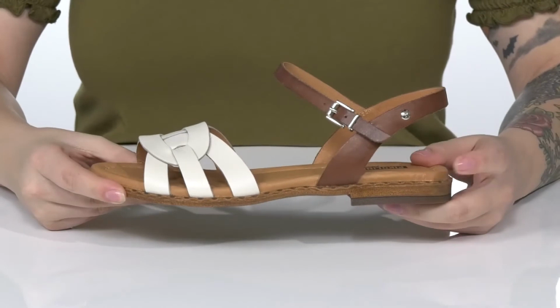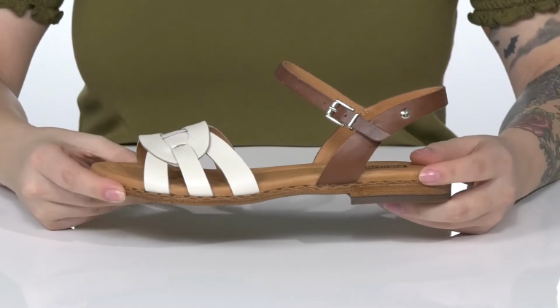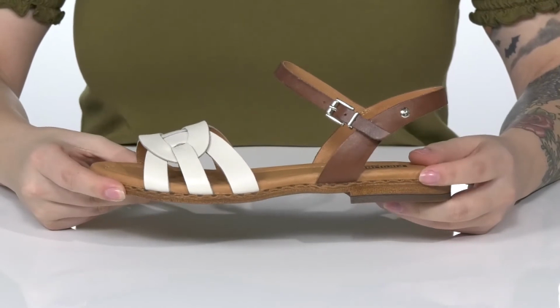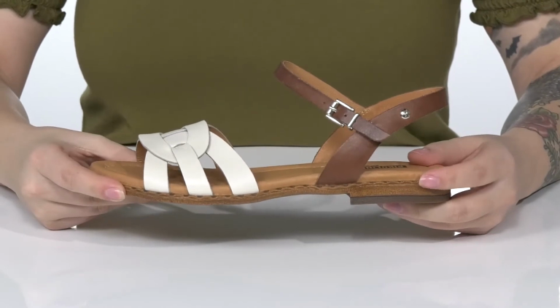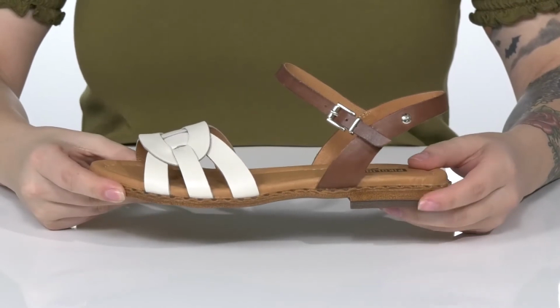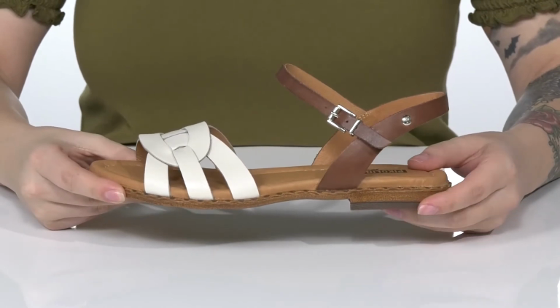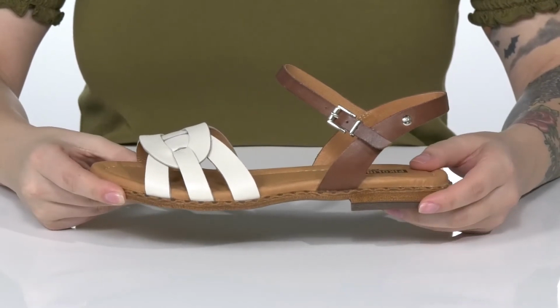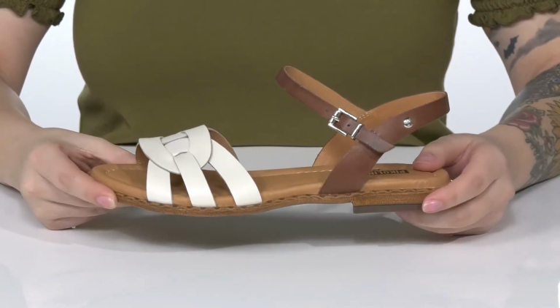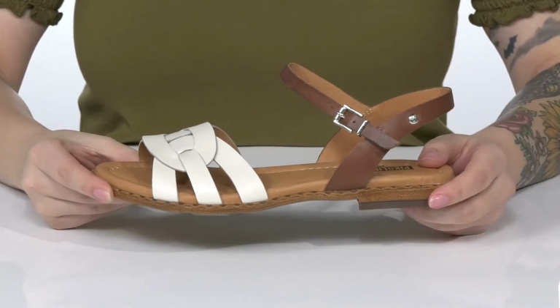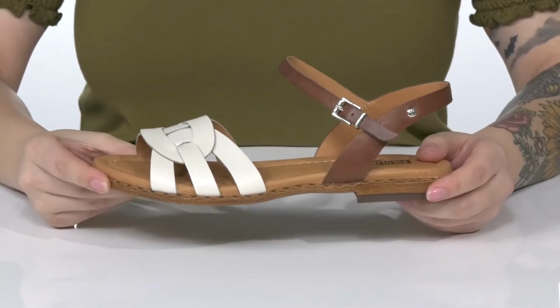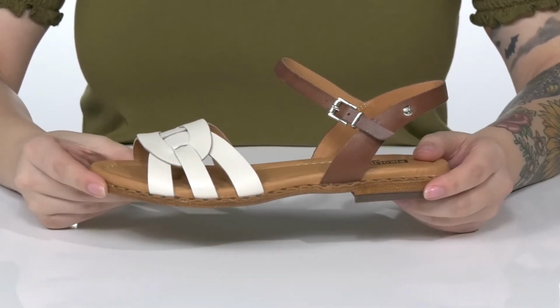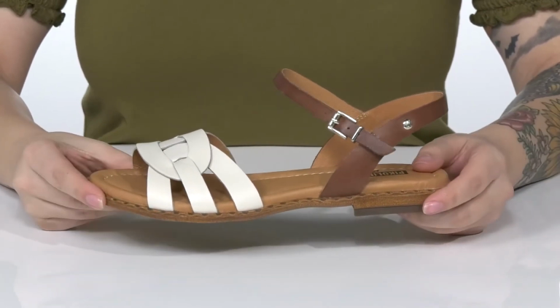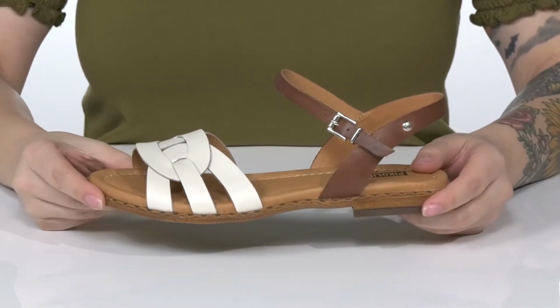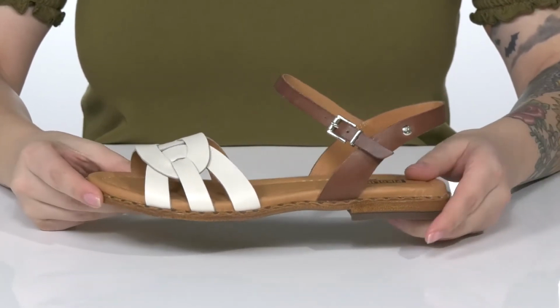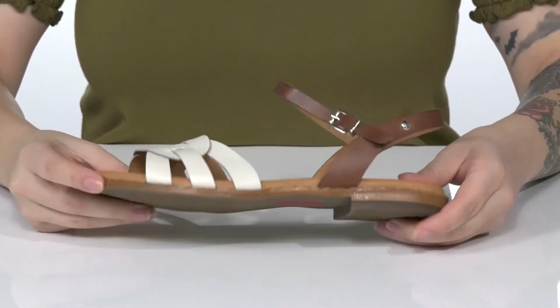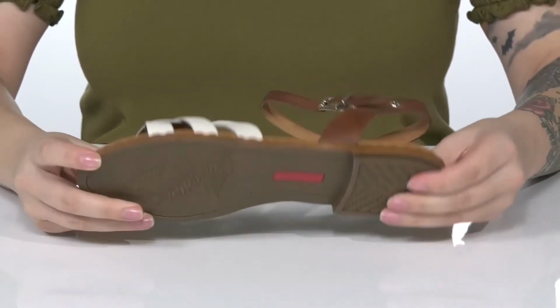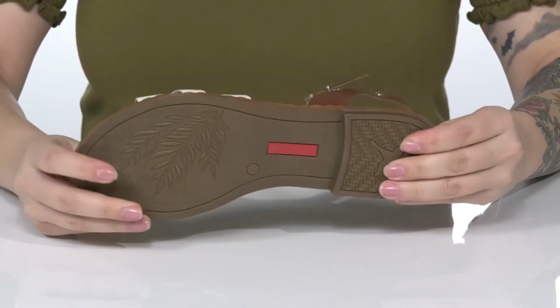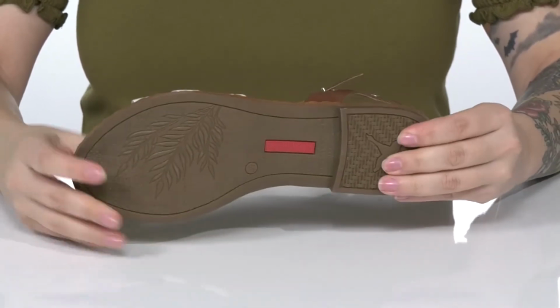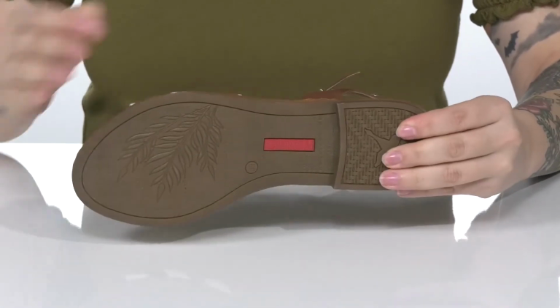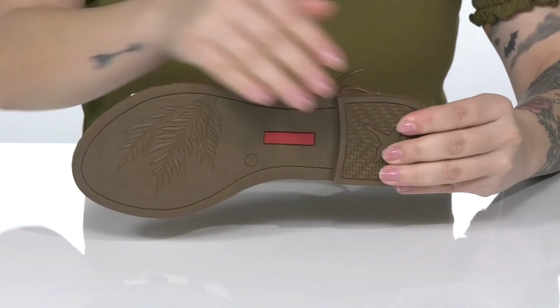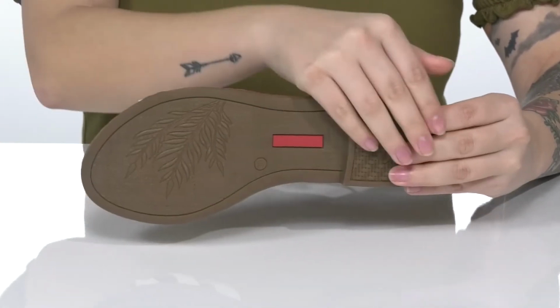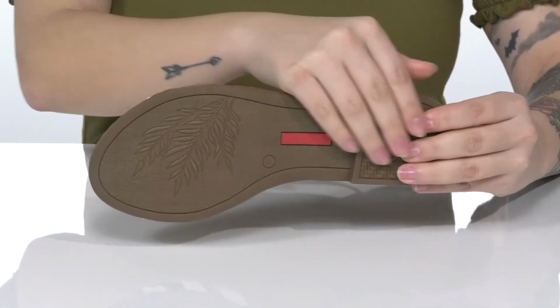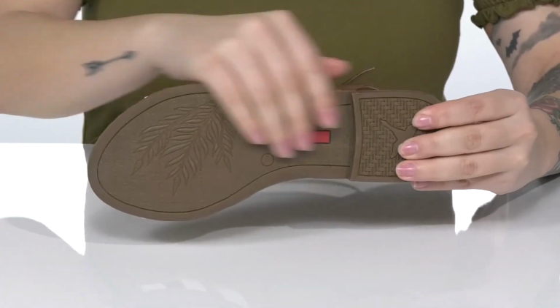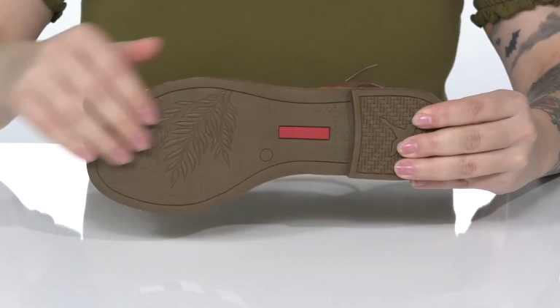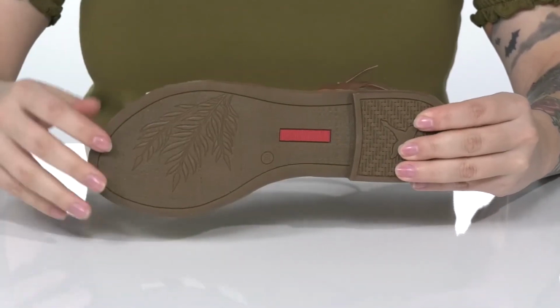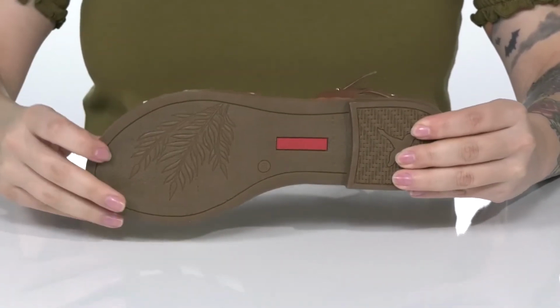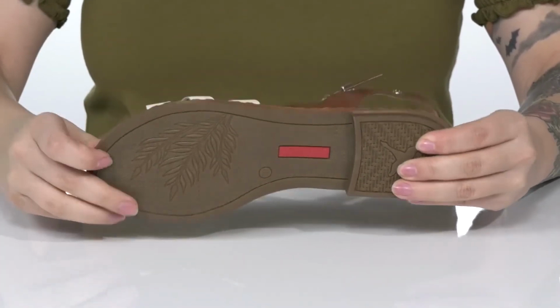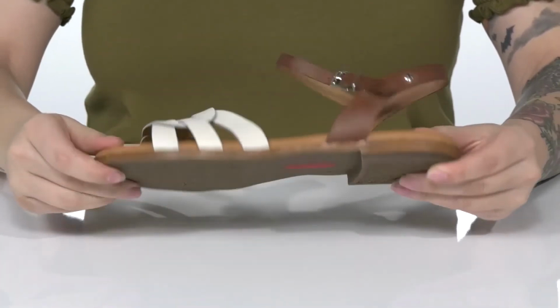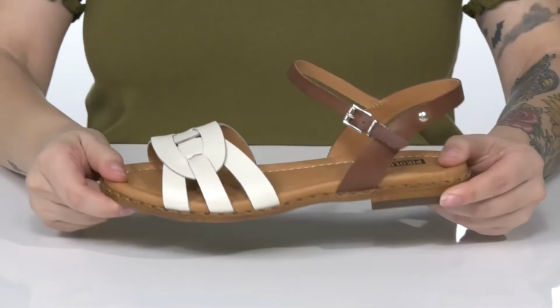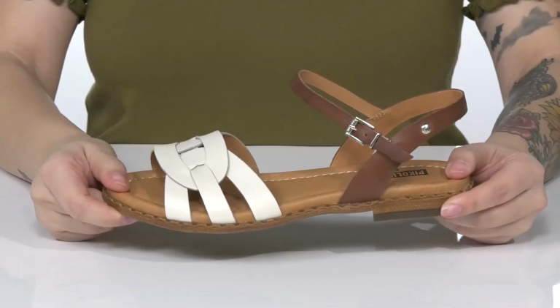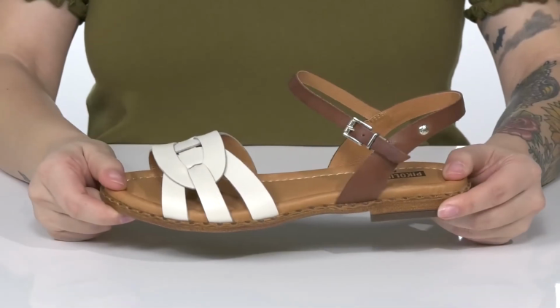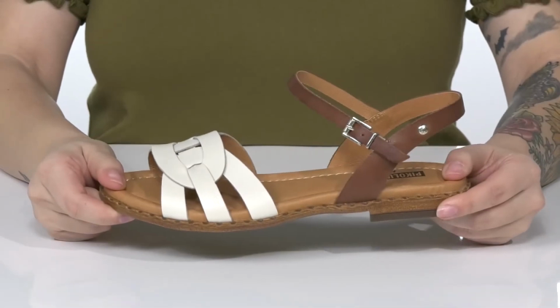These do have a heel at the back that's going to give you a small boost in height. And underneath, there is a lightly textured outsole for traction.